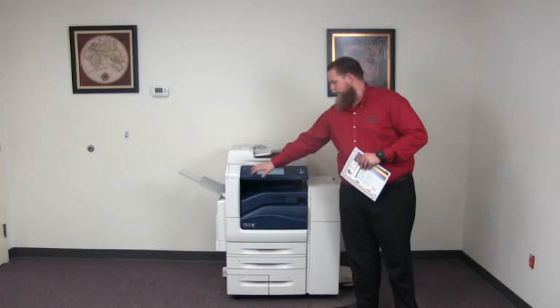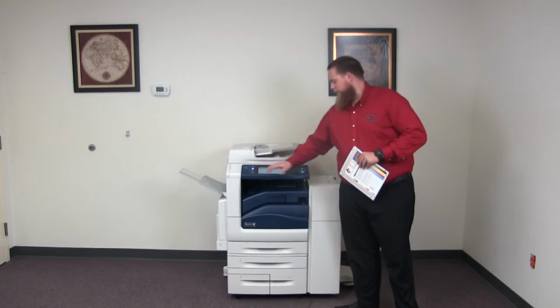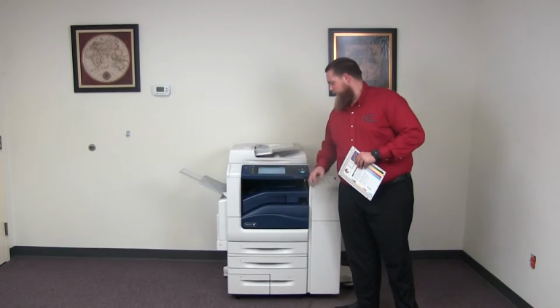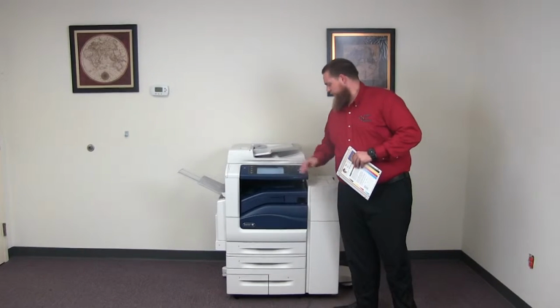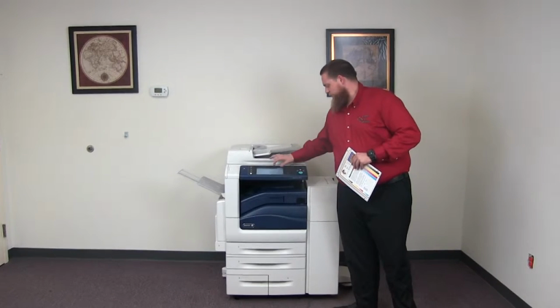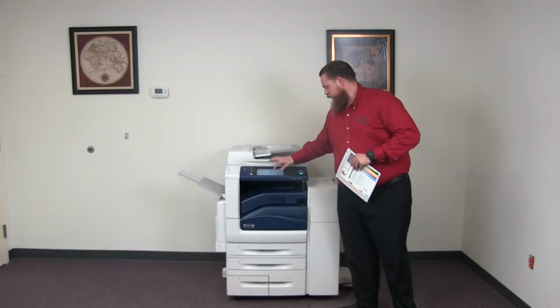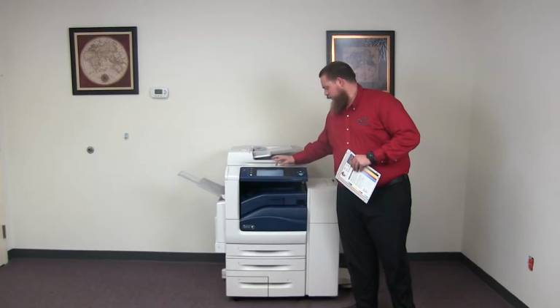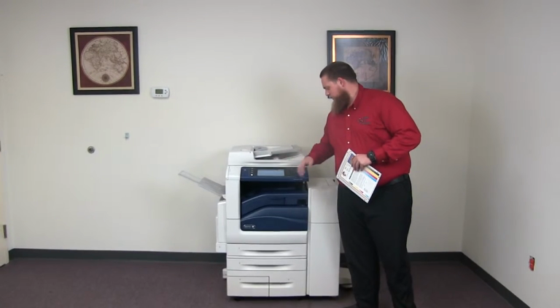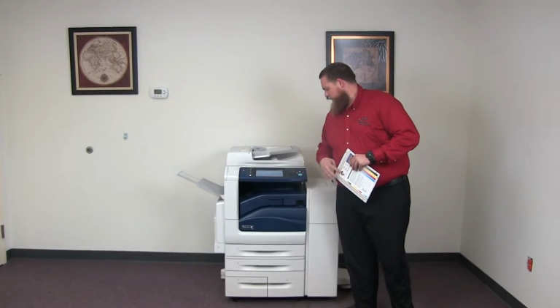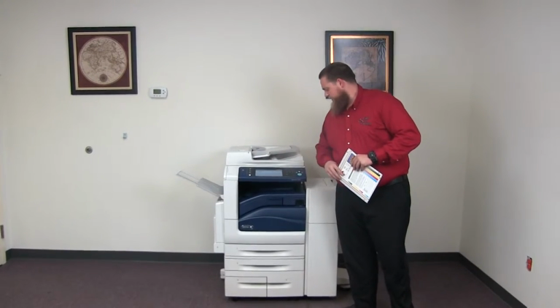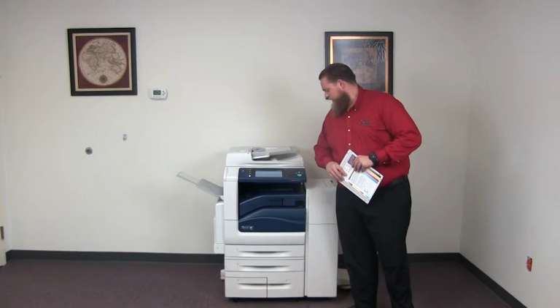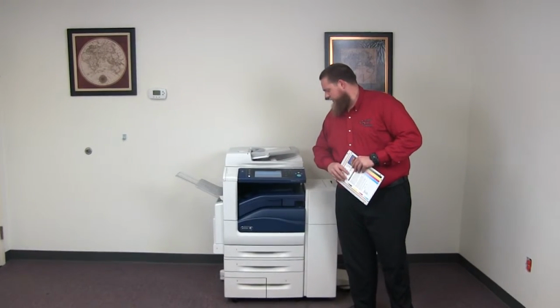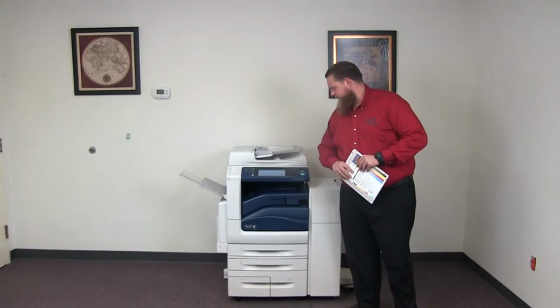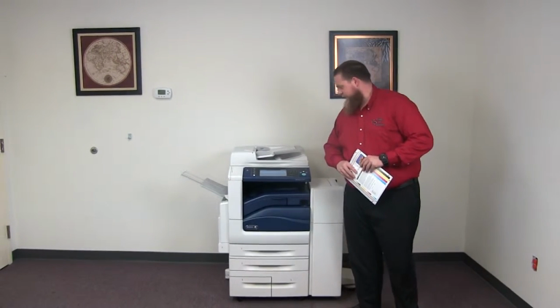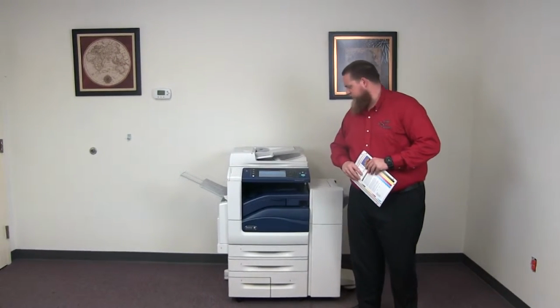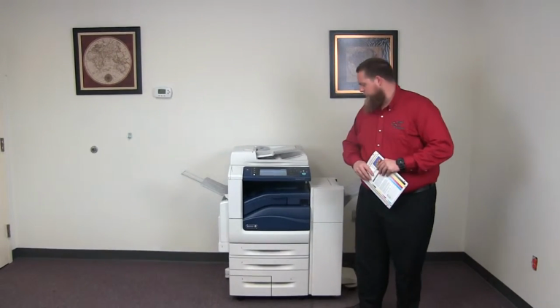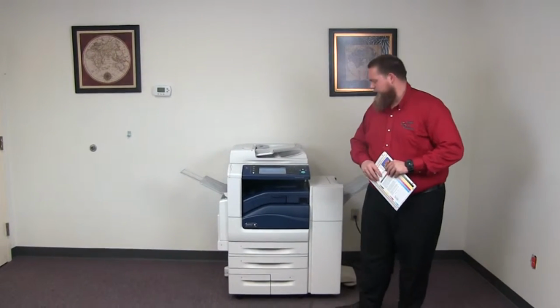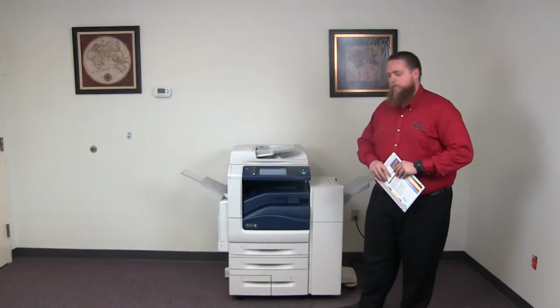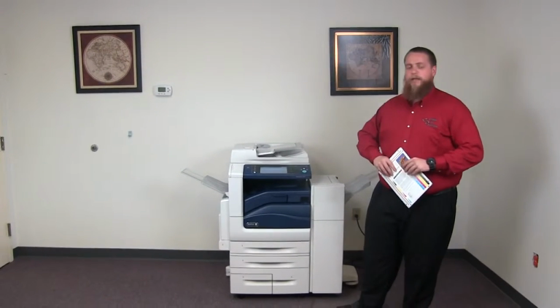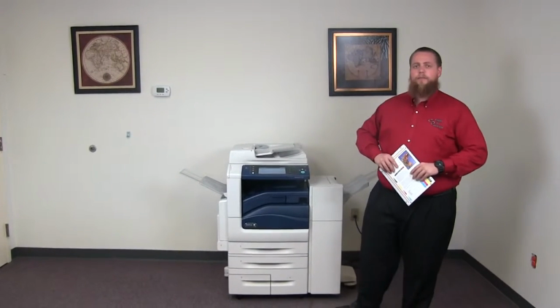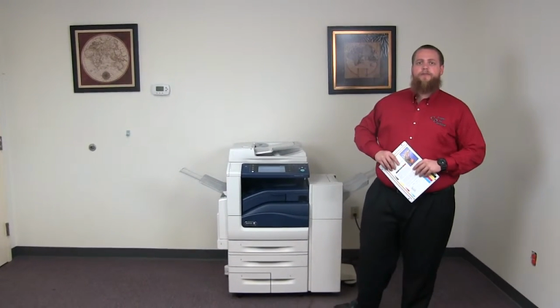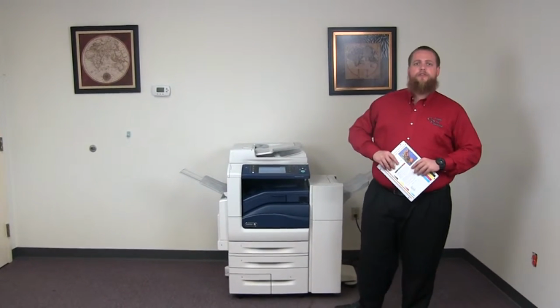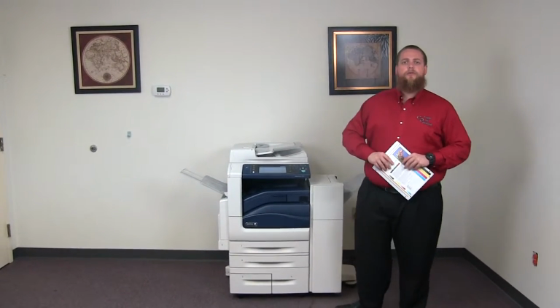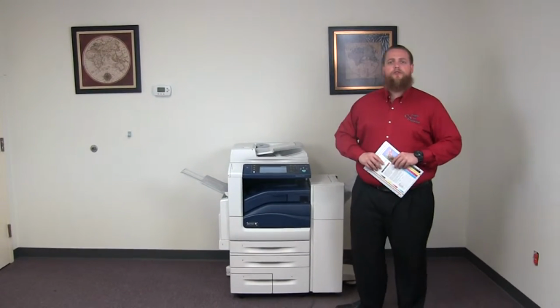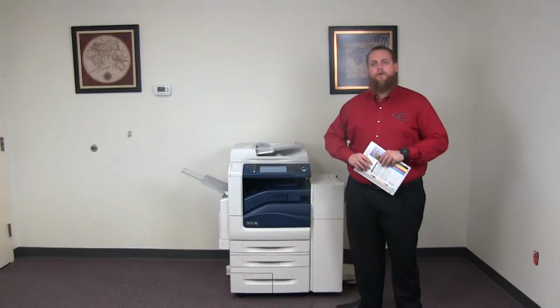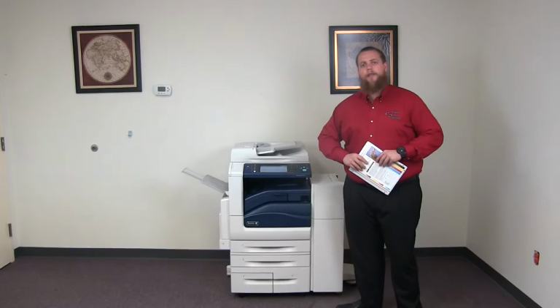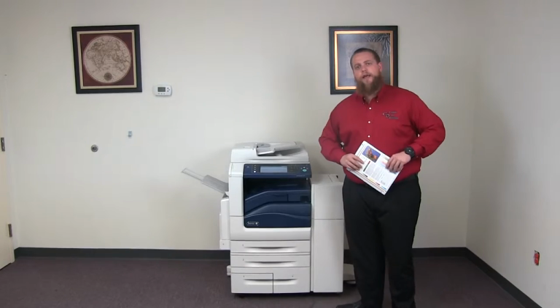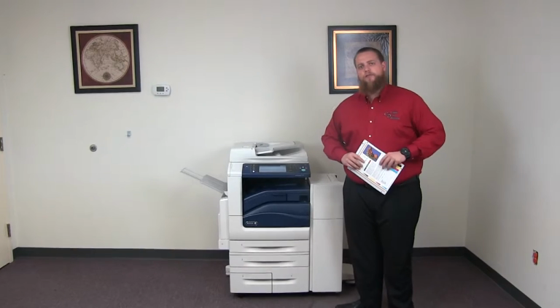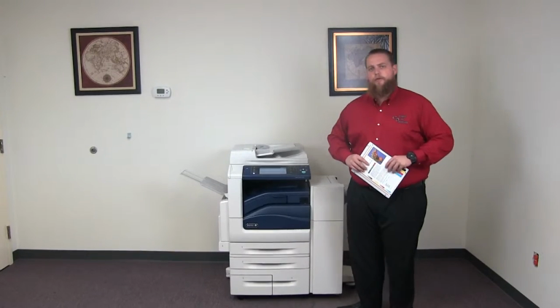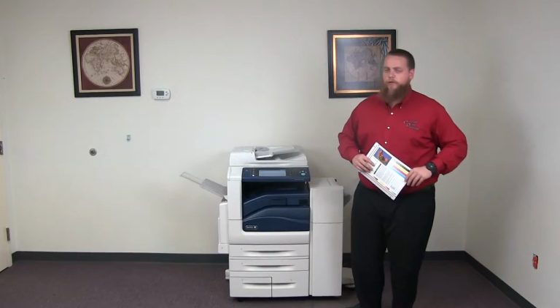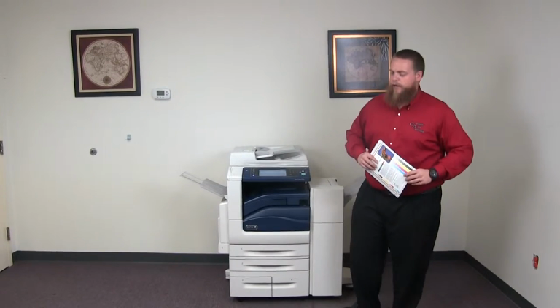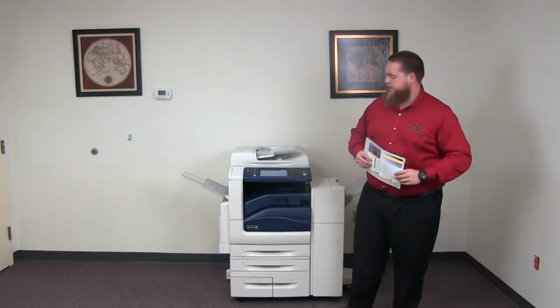The meter on this machine reads 106,000 total black and white copies and 248,000 total color copies.